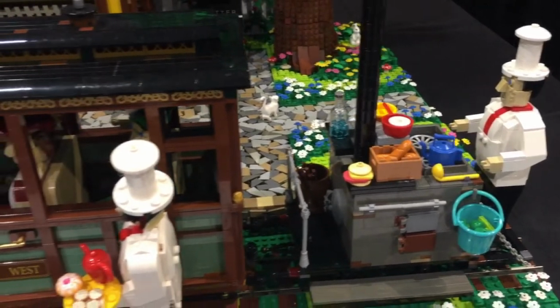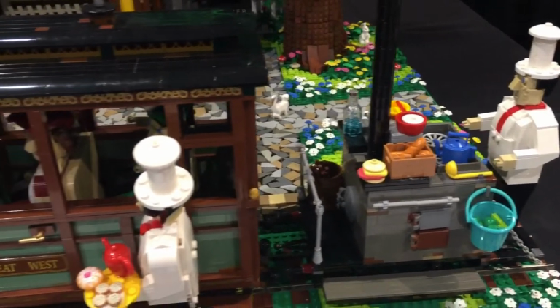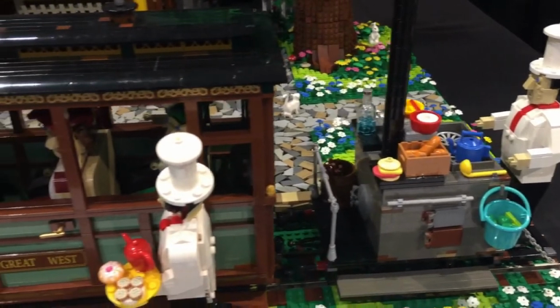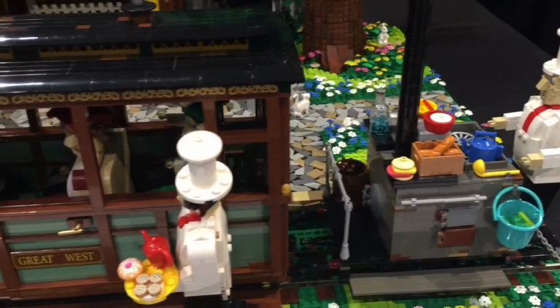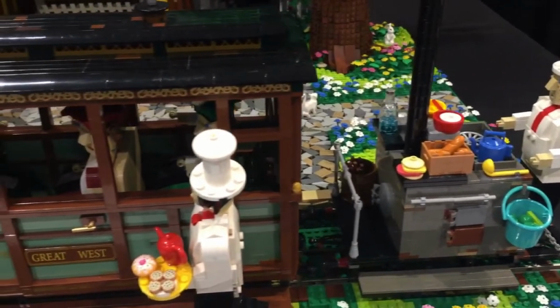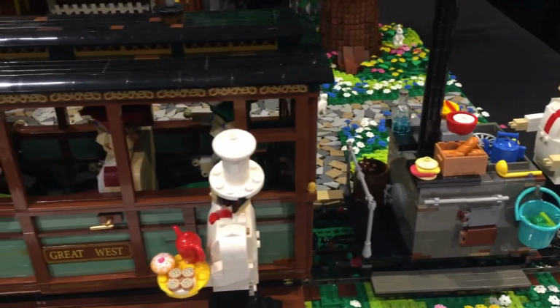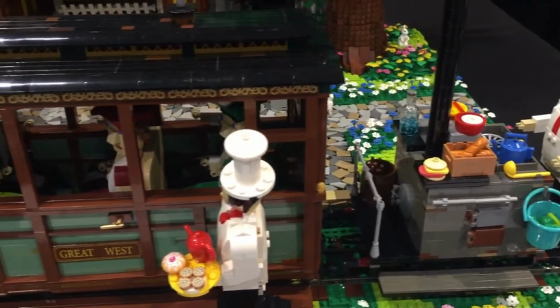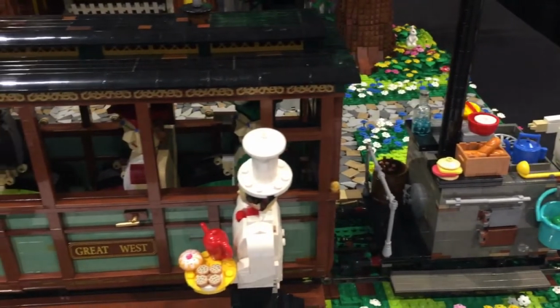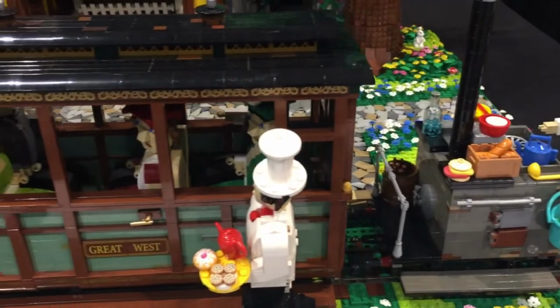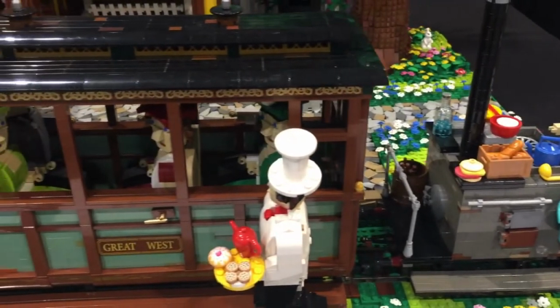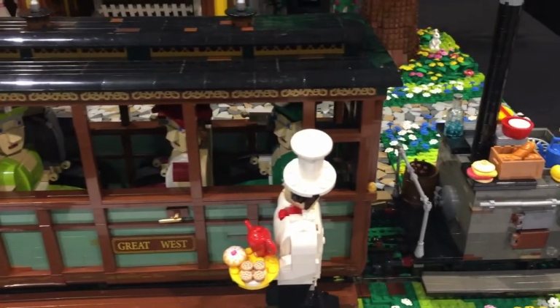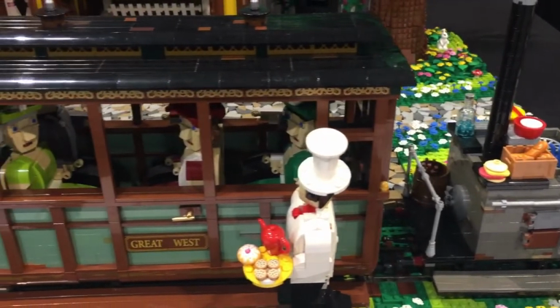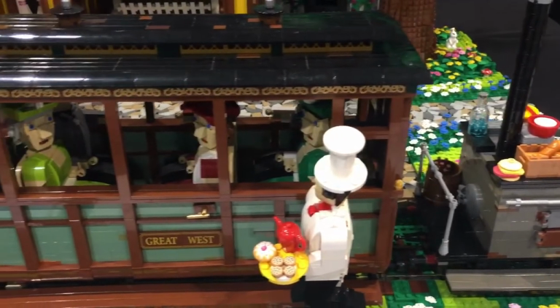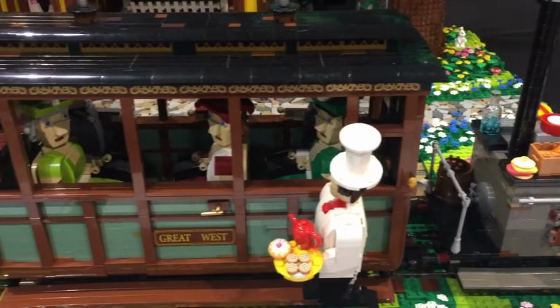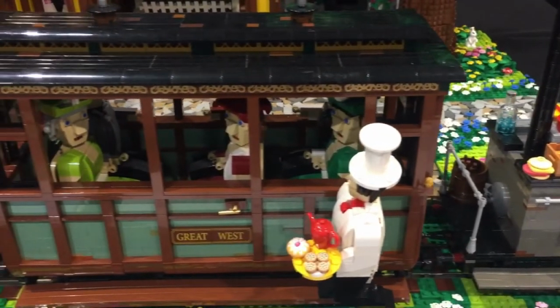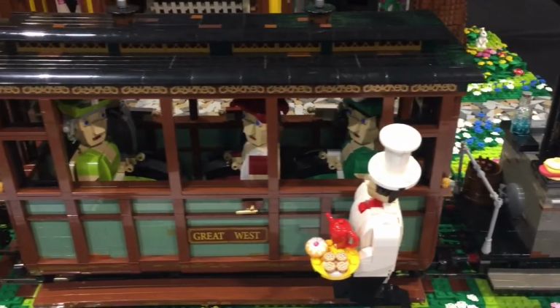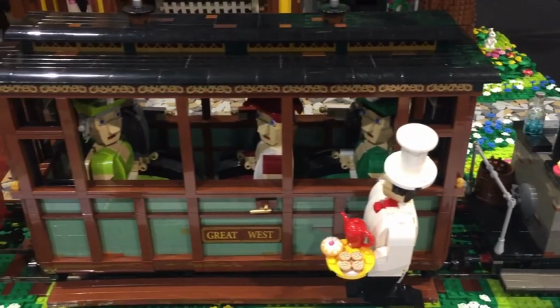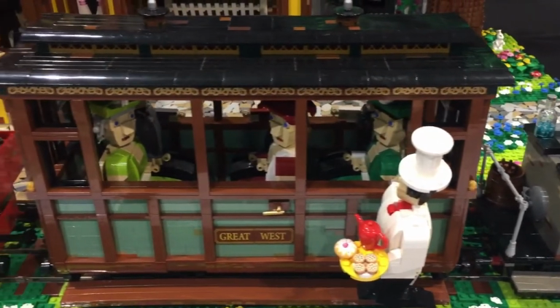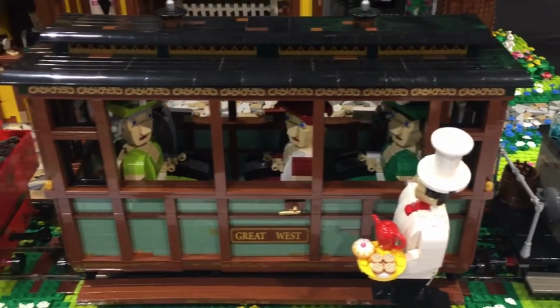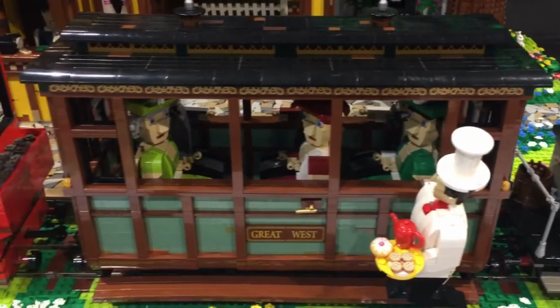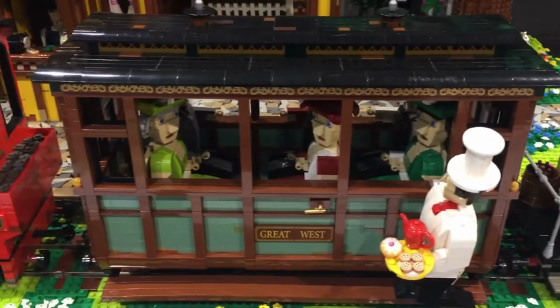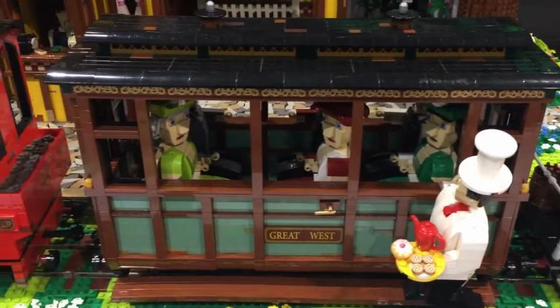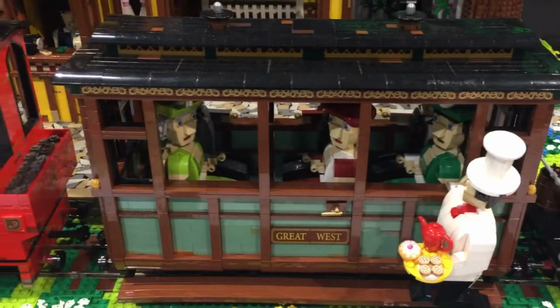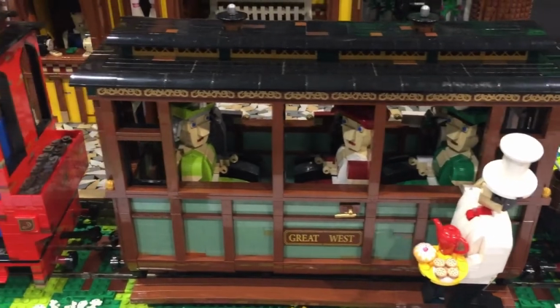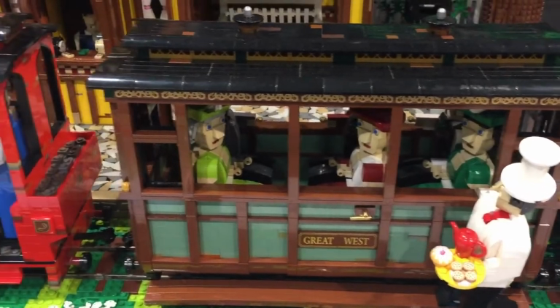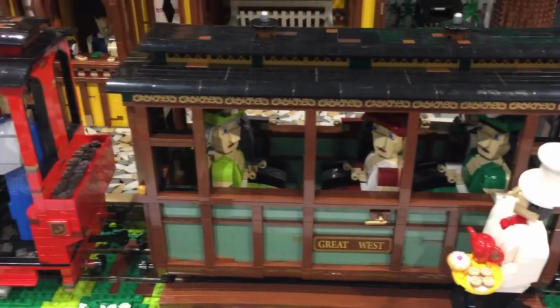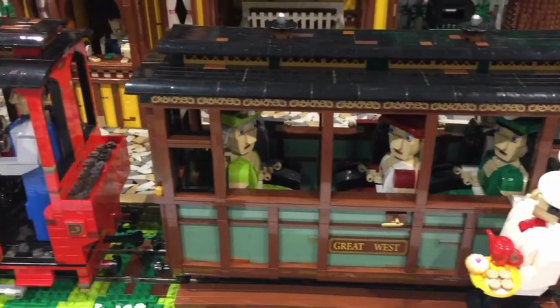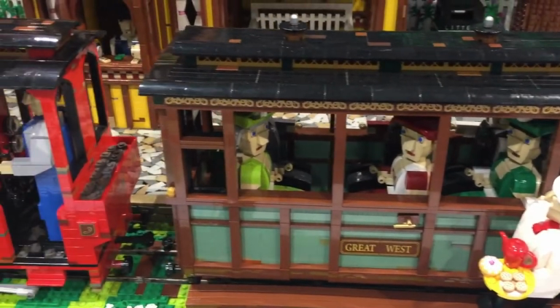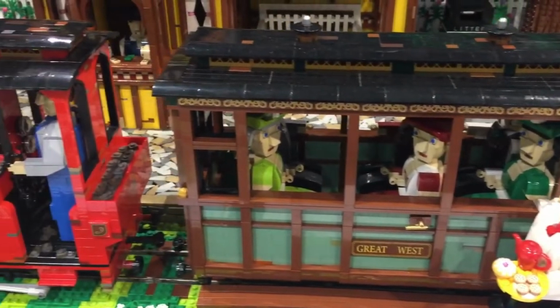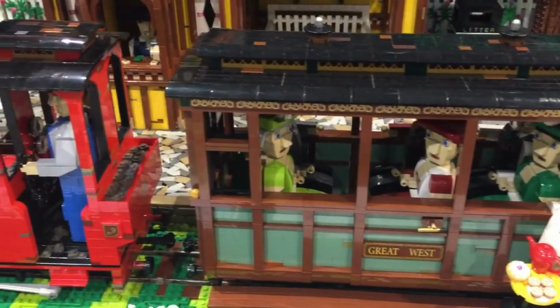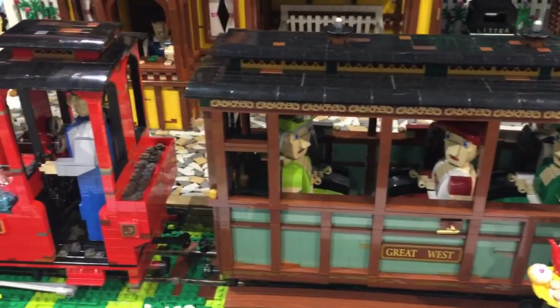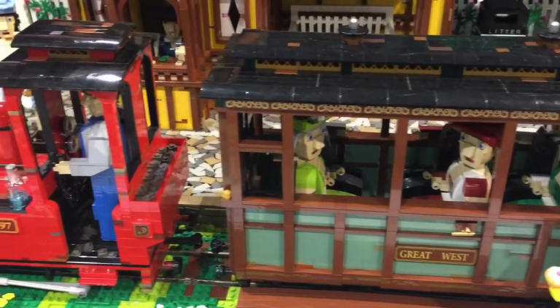Also, the train station is a great example of how to take a bright color, such as yellow, and tone it down with a darker color.